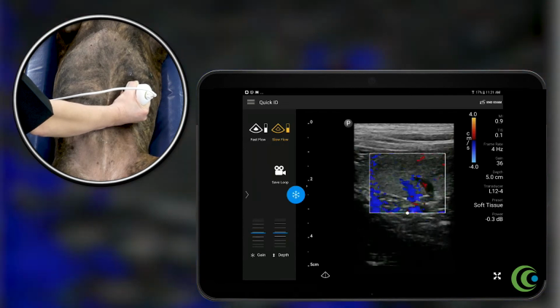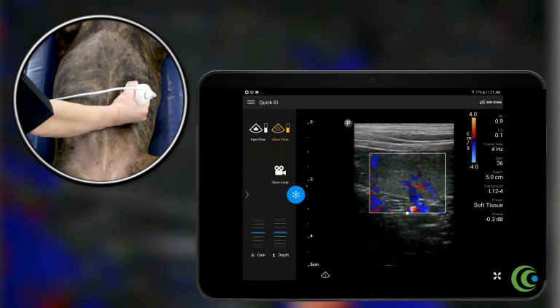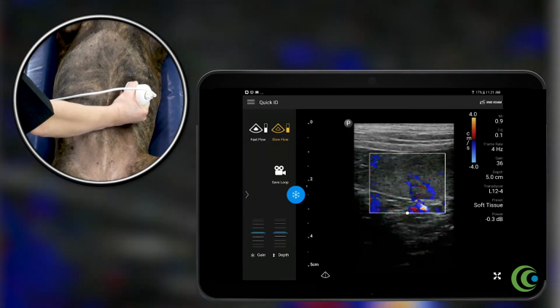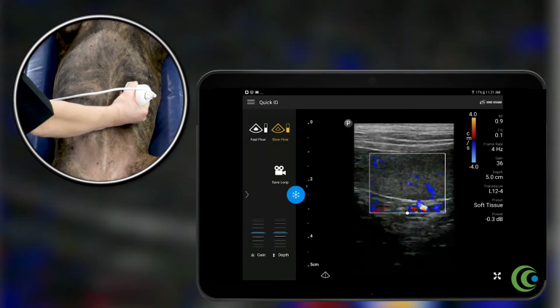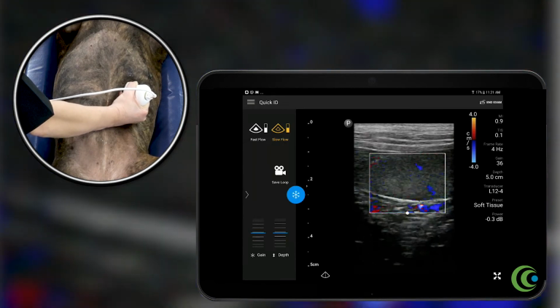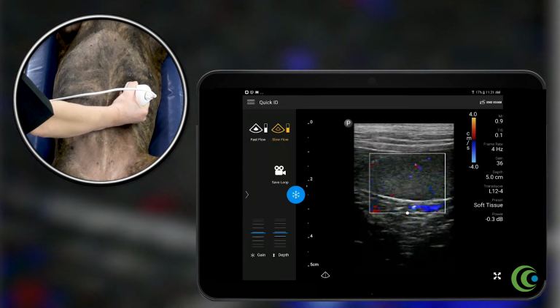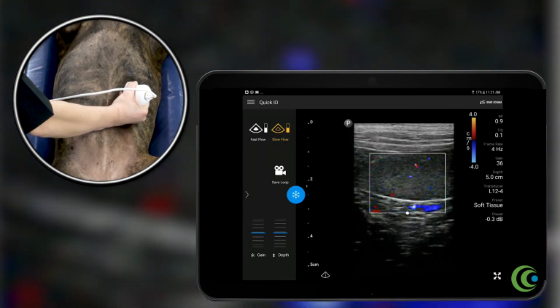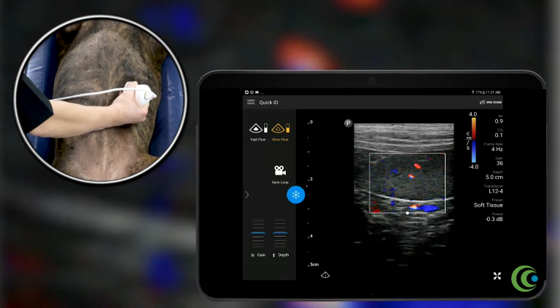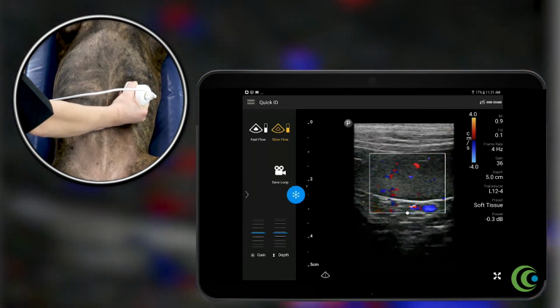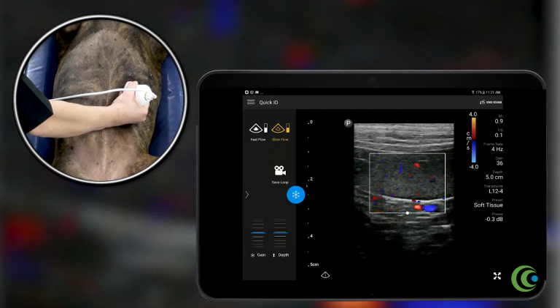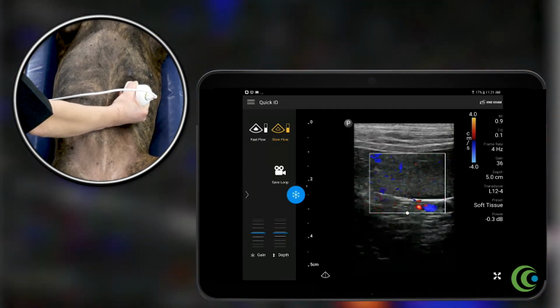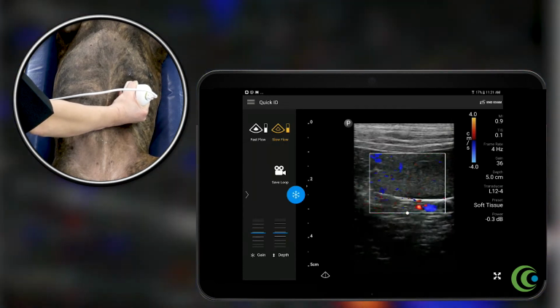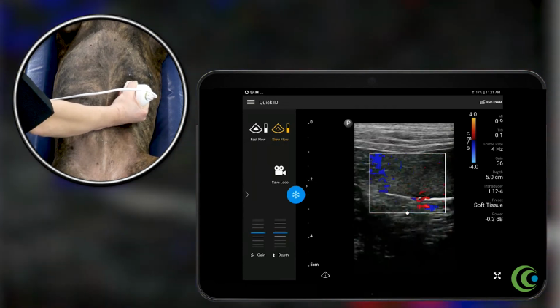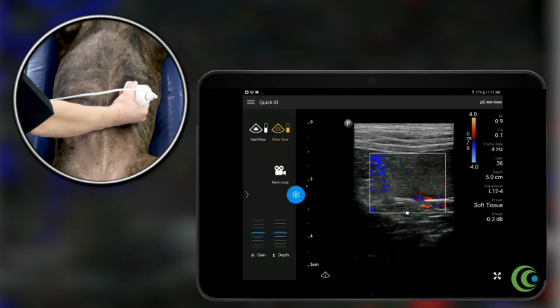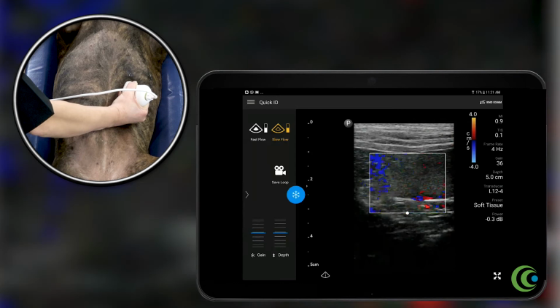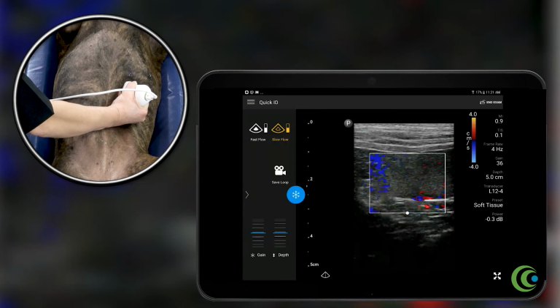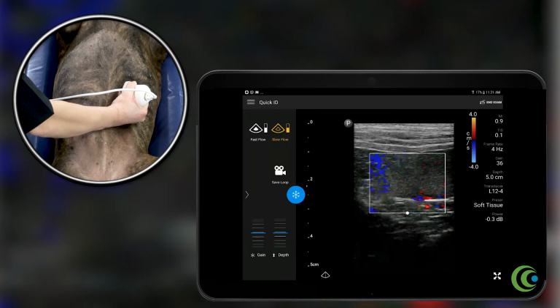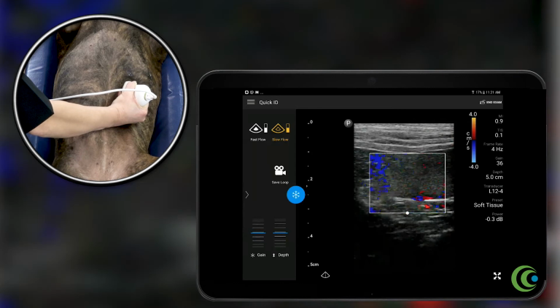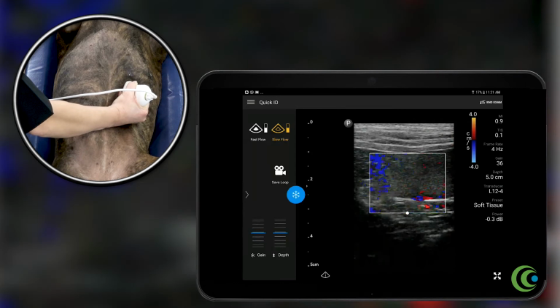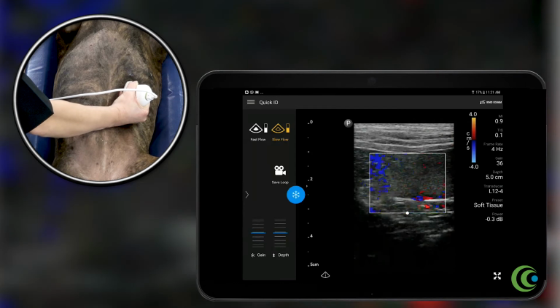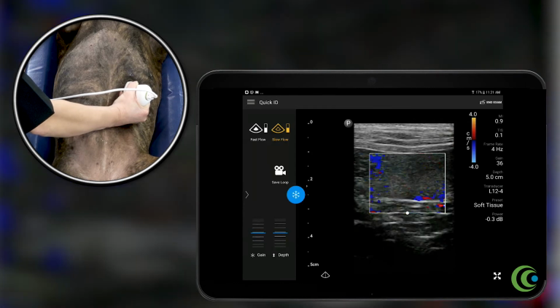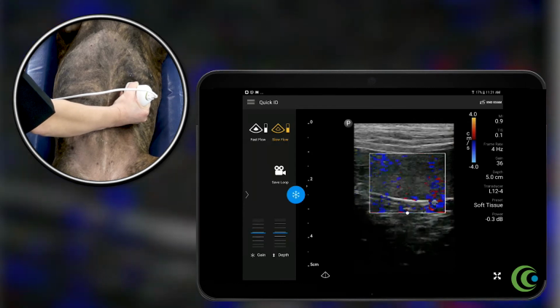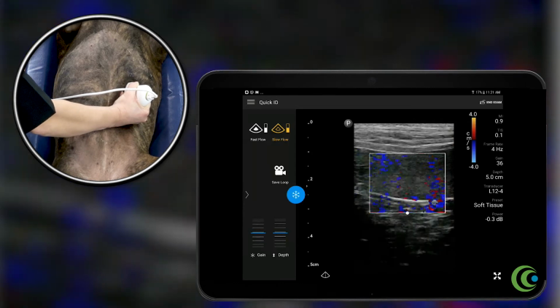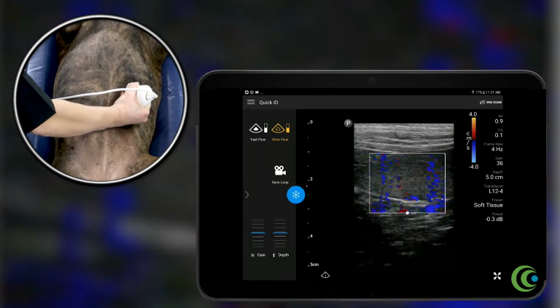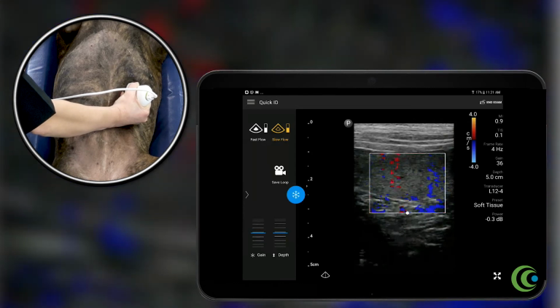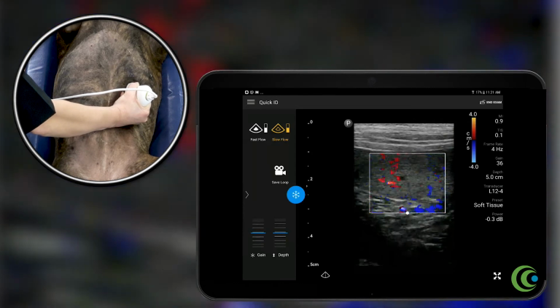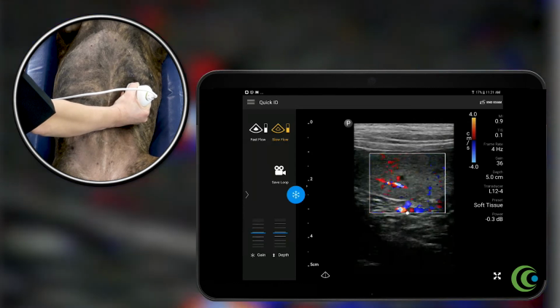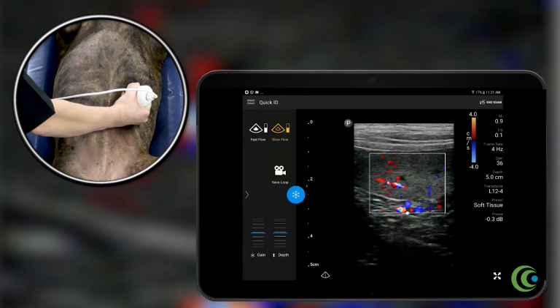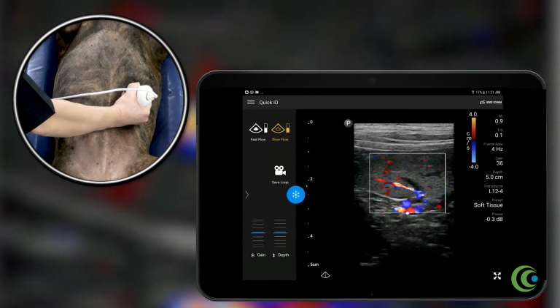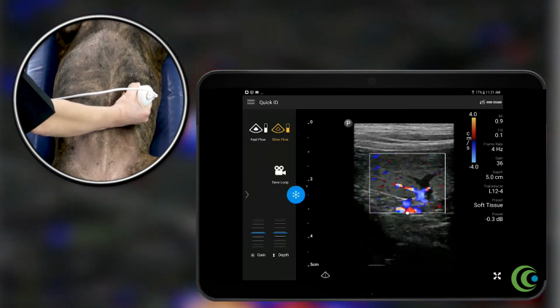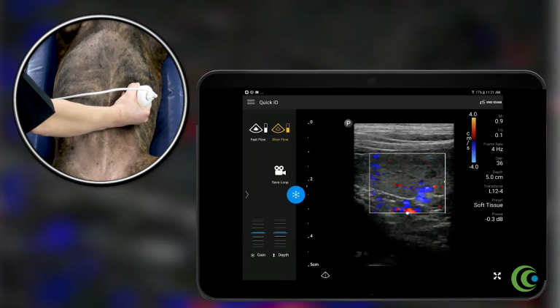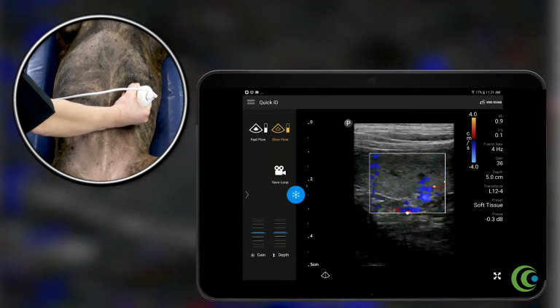Just fan through the spleen — no filling defects. Red is towards the probe, blue is away.